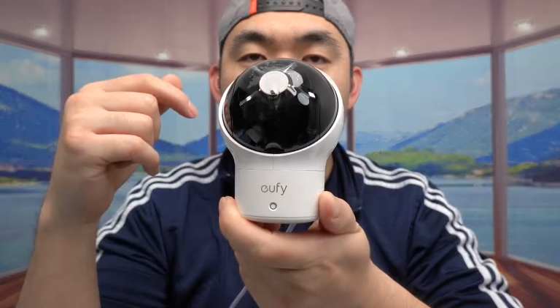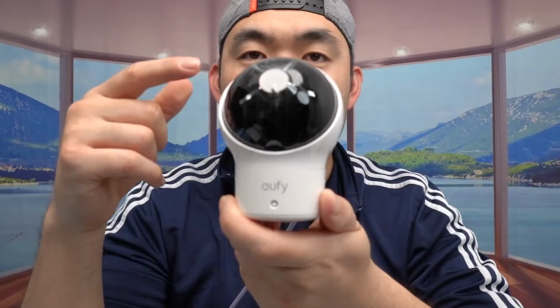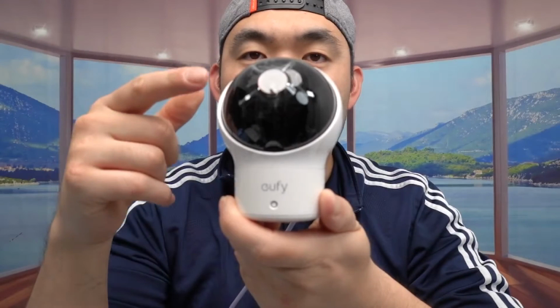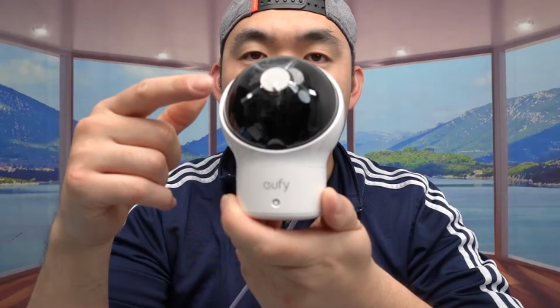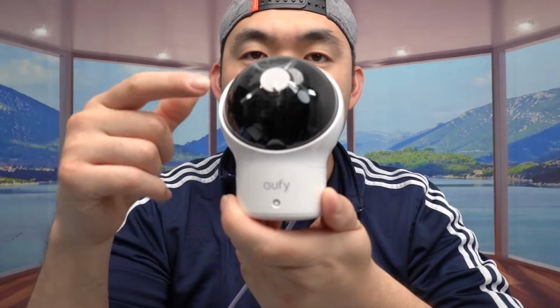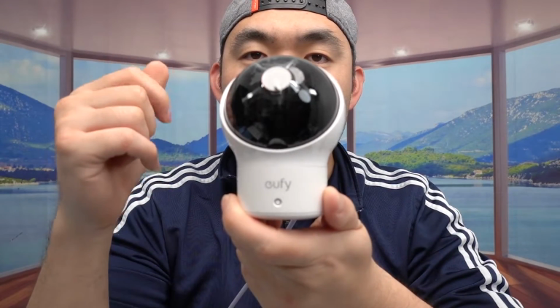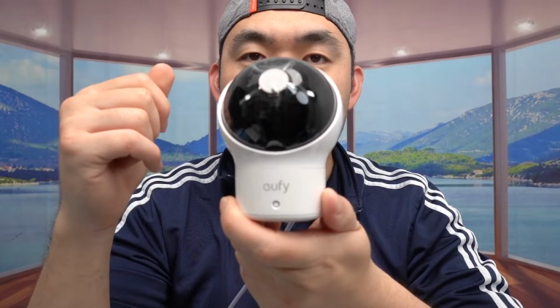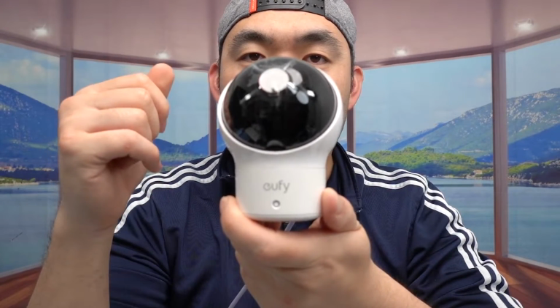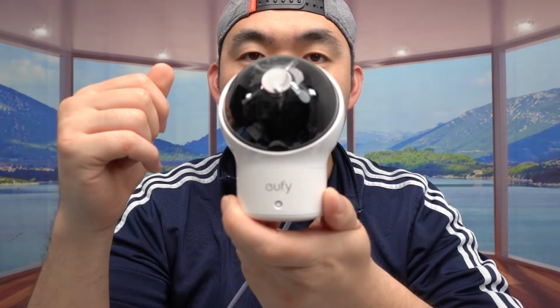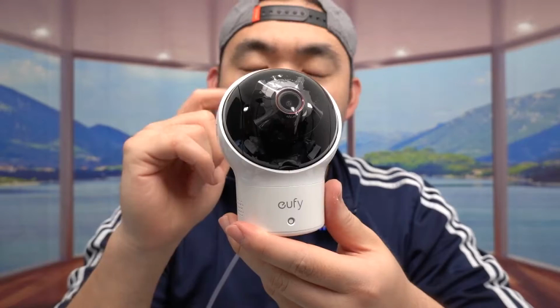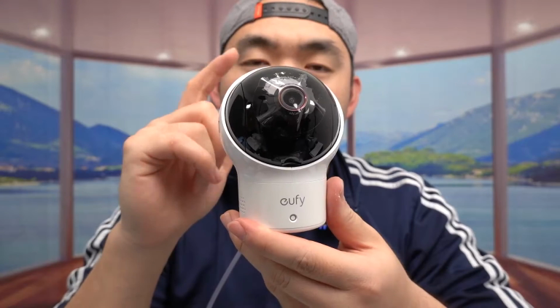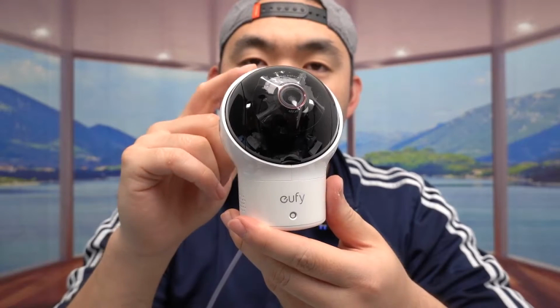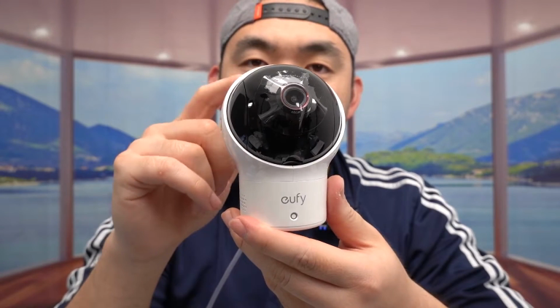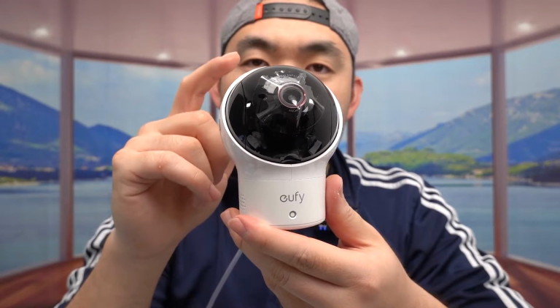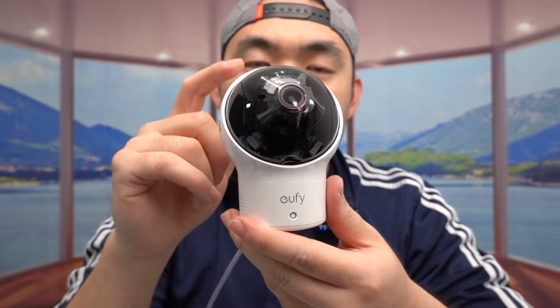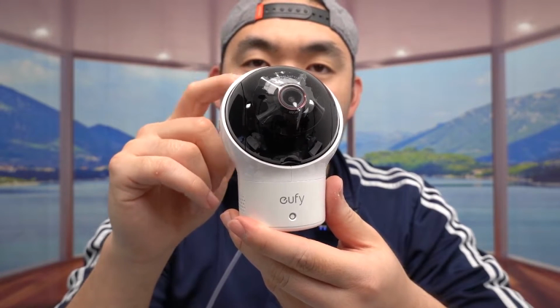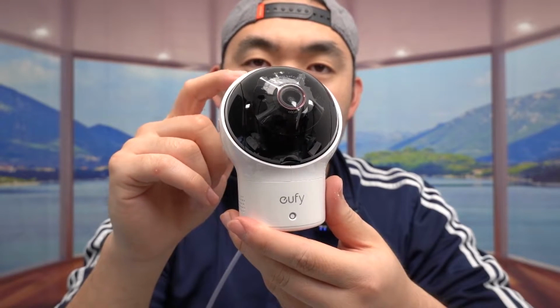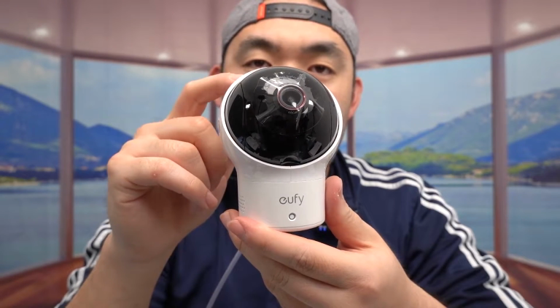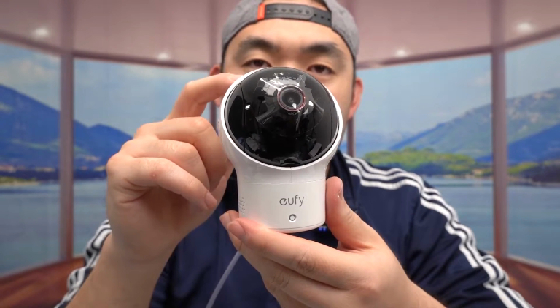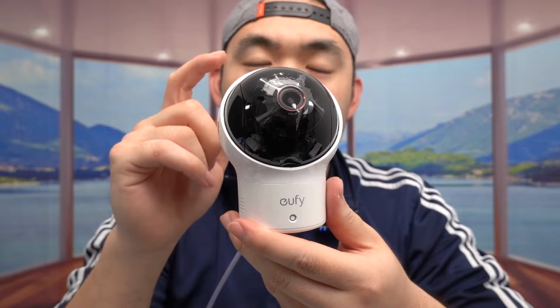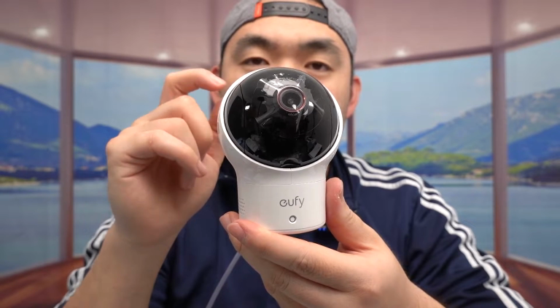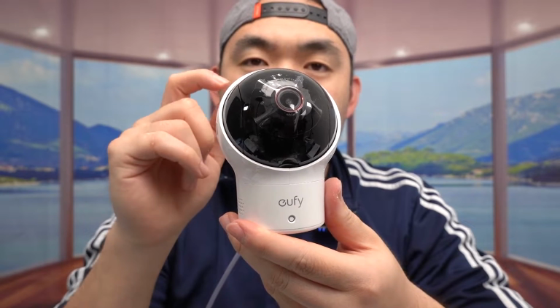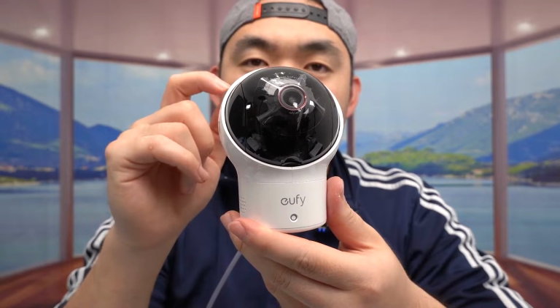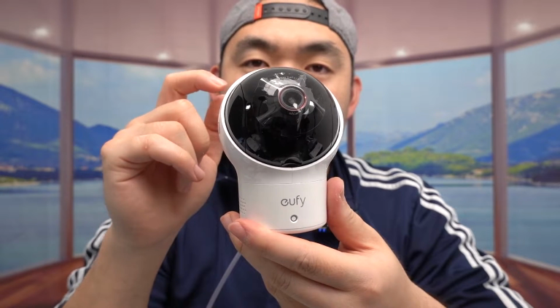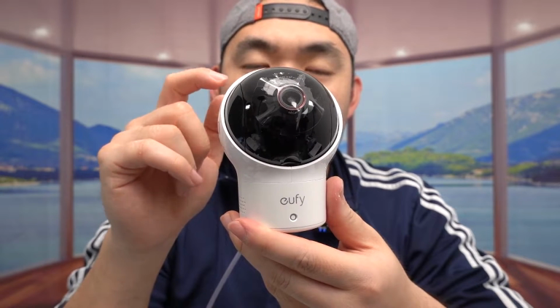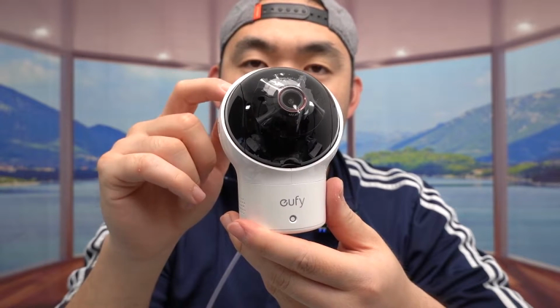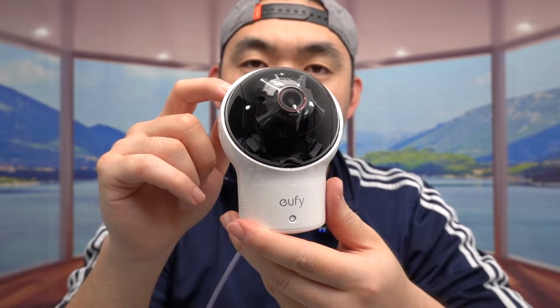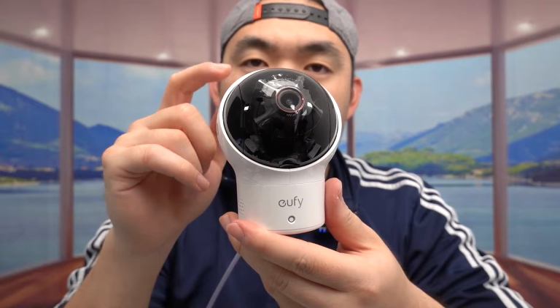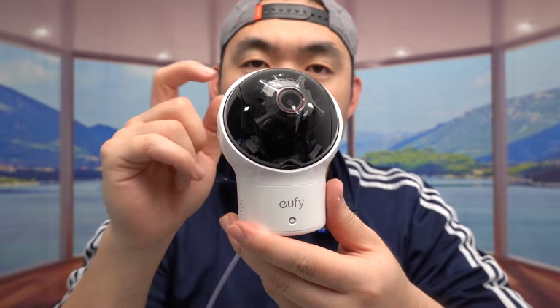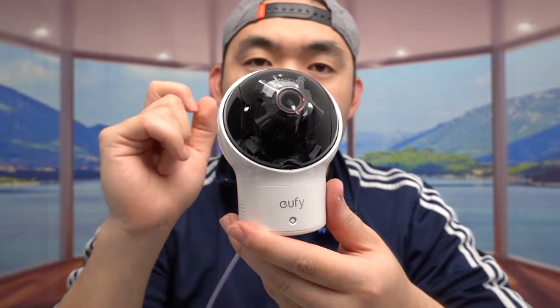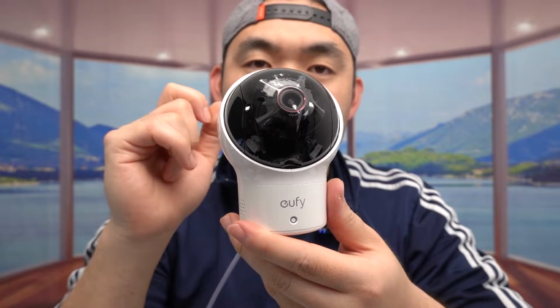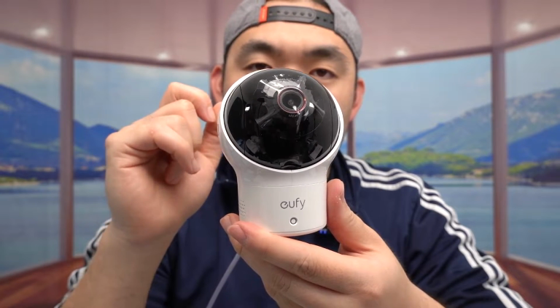Now that we got that connected, what I'm going to do is connect the camera. So I do plug it in, and once we plug it in this part right here should turn on. It might take a few minutes — you can see how it does turn on. You can see how it is moving by itself. So the next step is to download the app, which is the Eufy Baby app. Let me do that first.